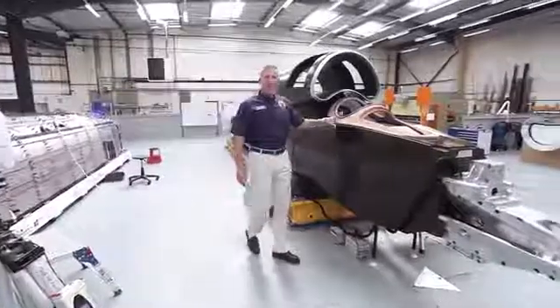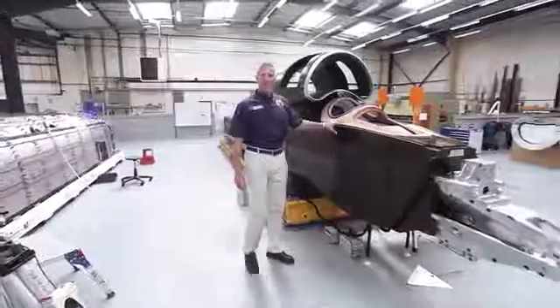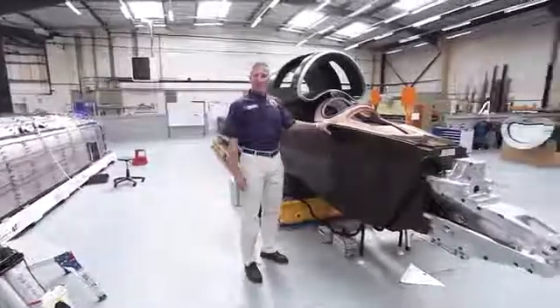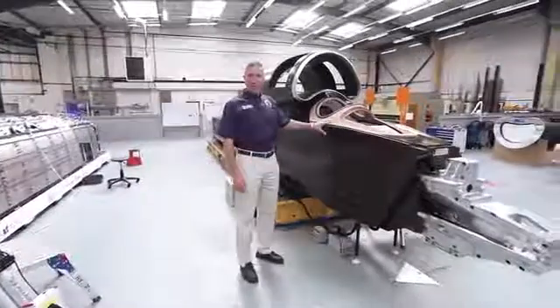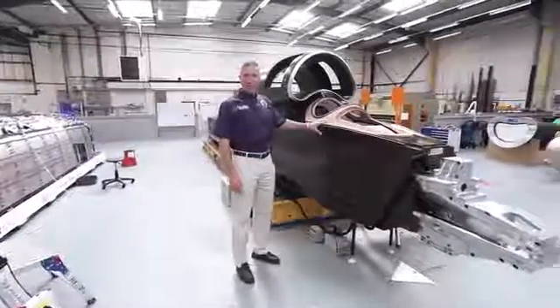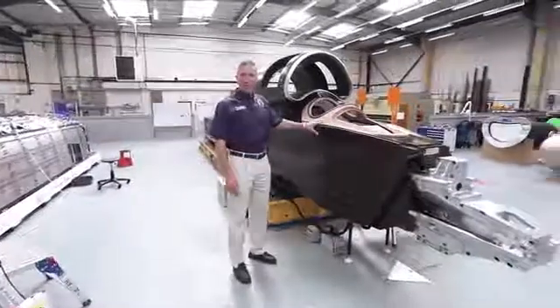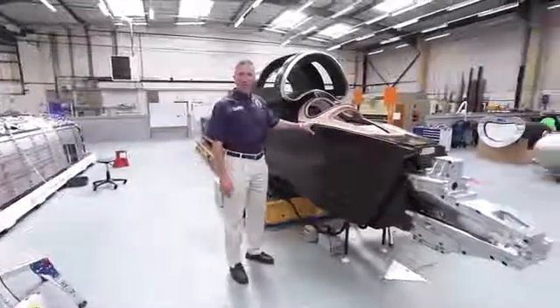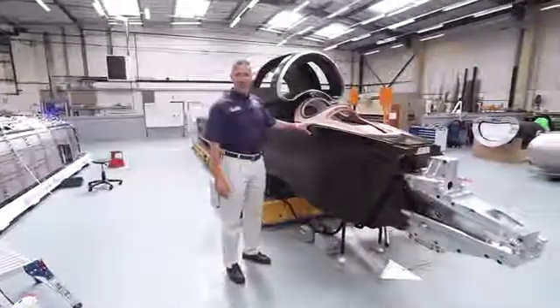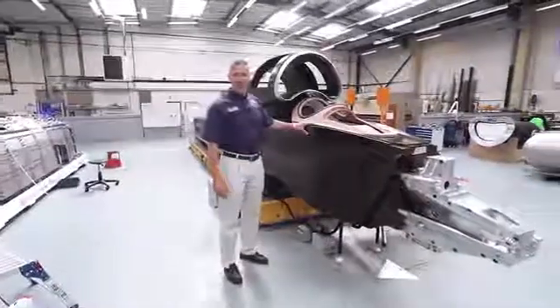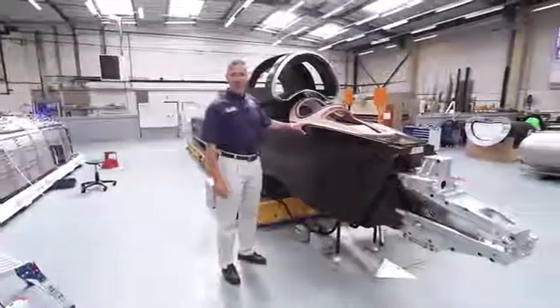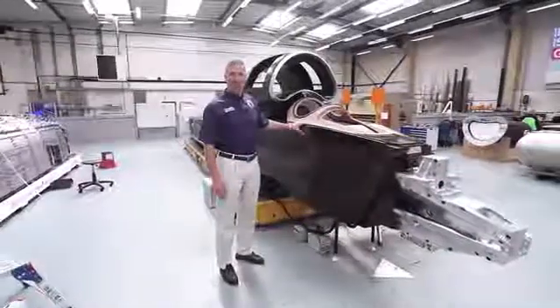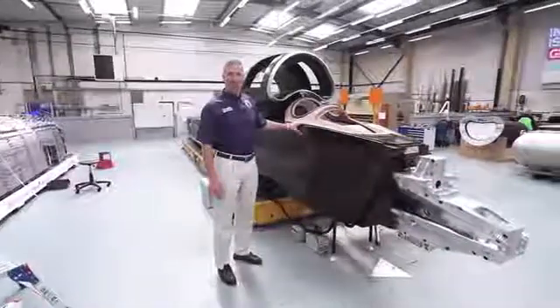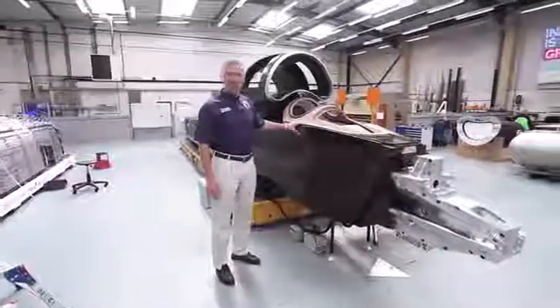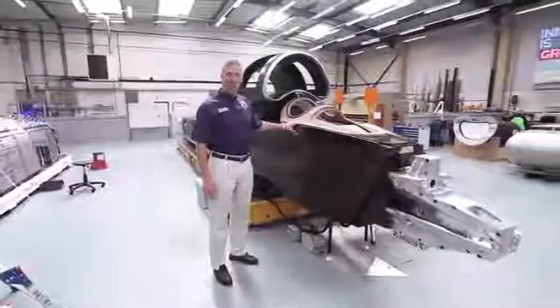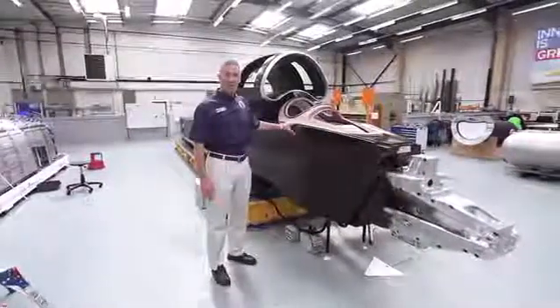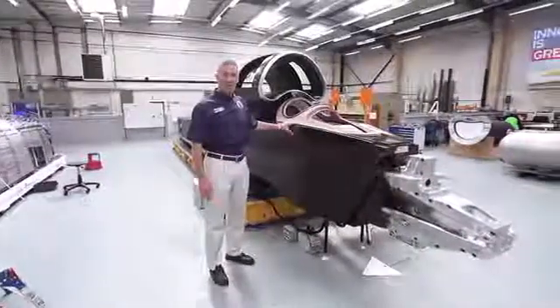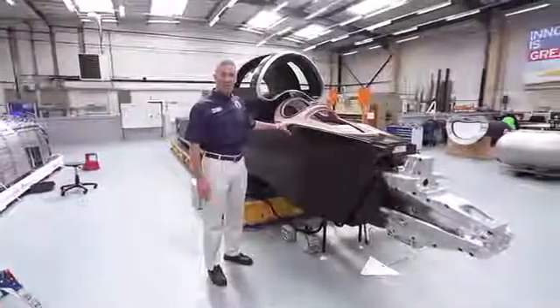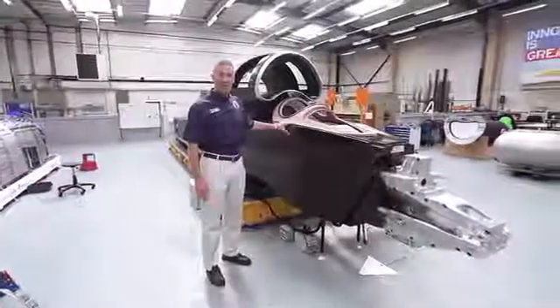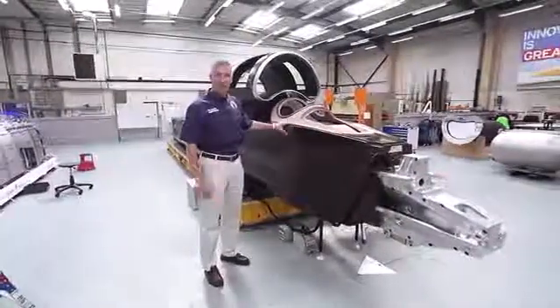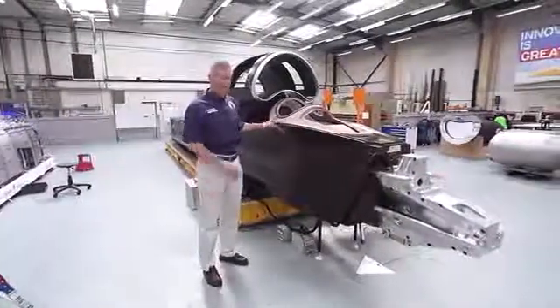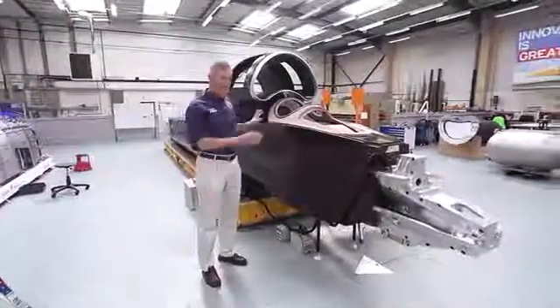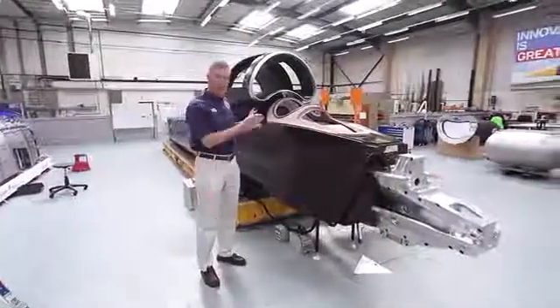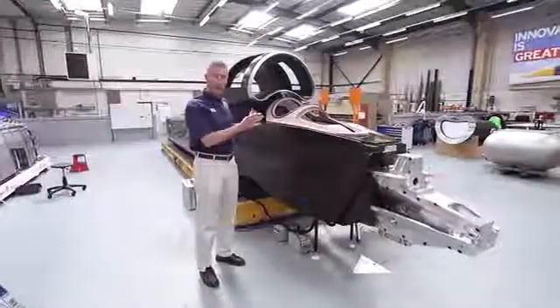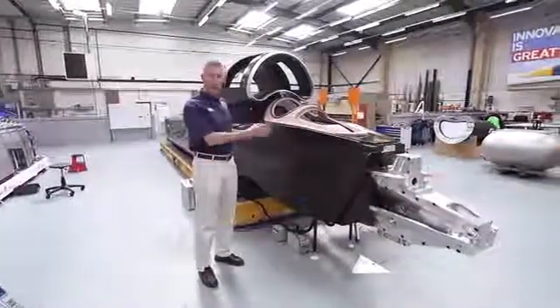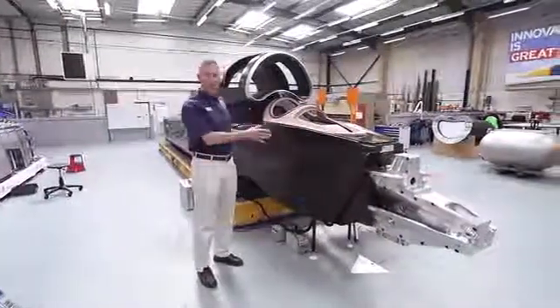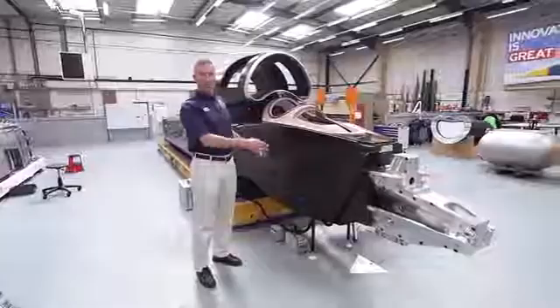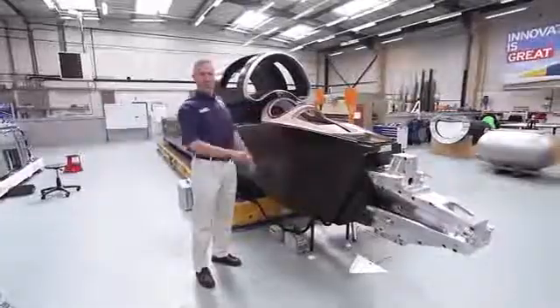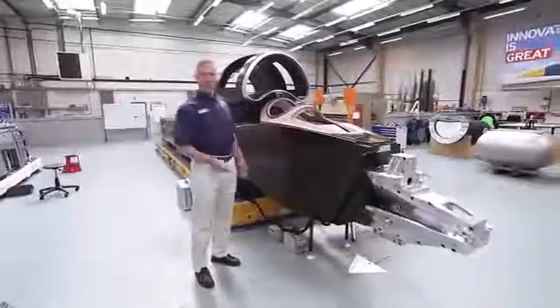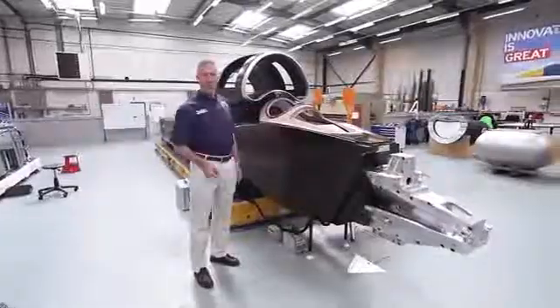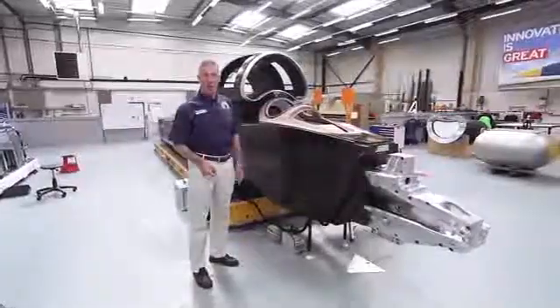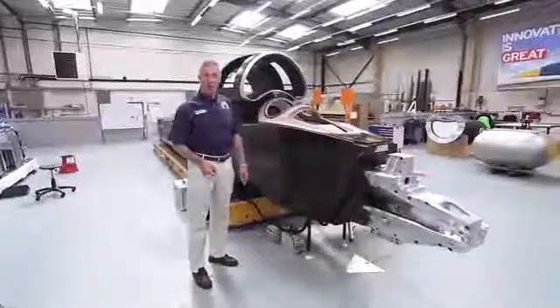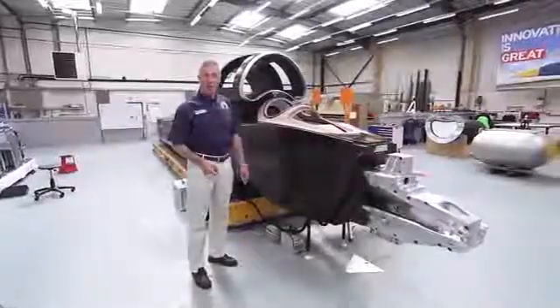This is the cockpit of the Bloodhound supersonic car, my 1000mph office.